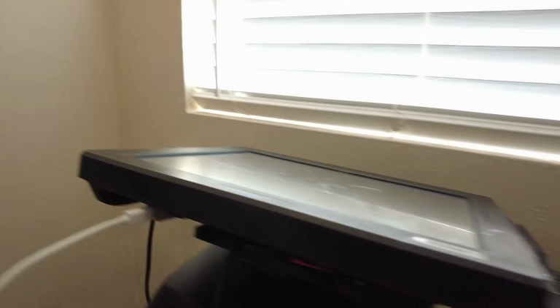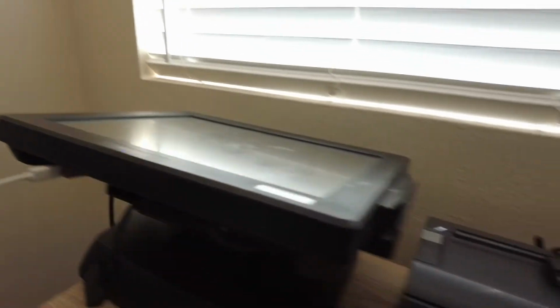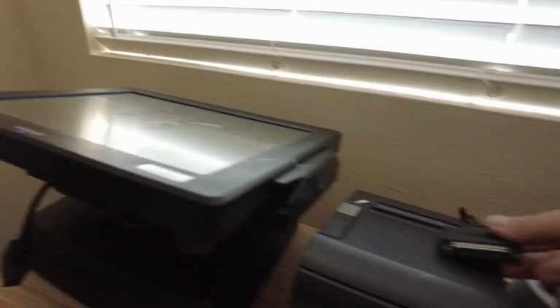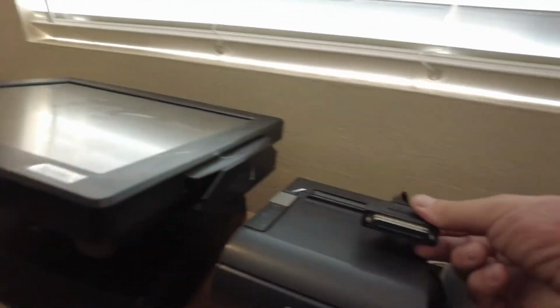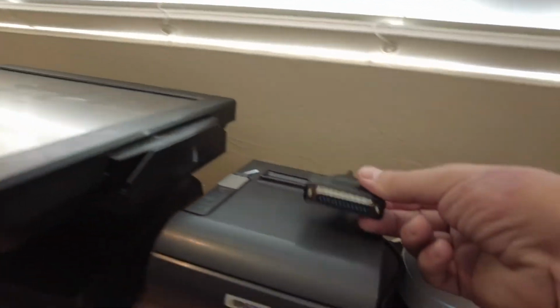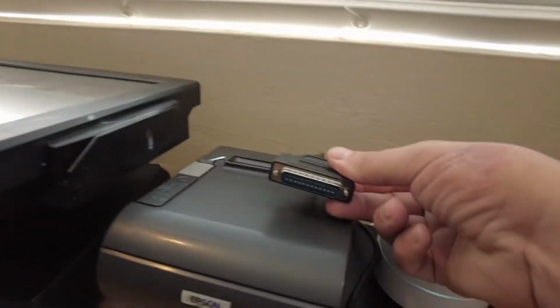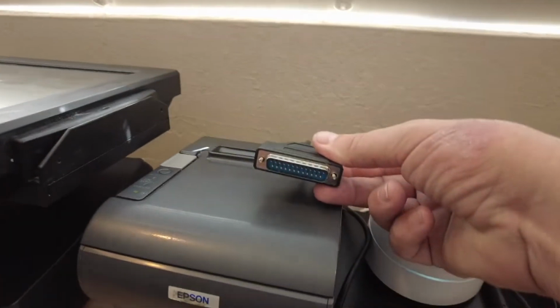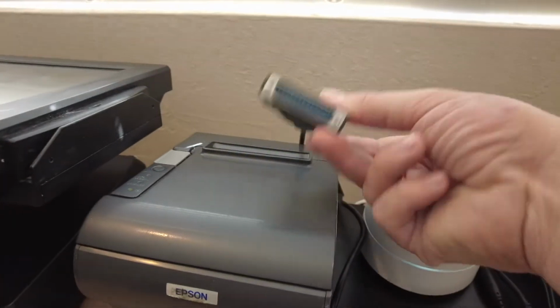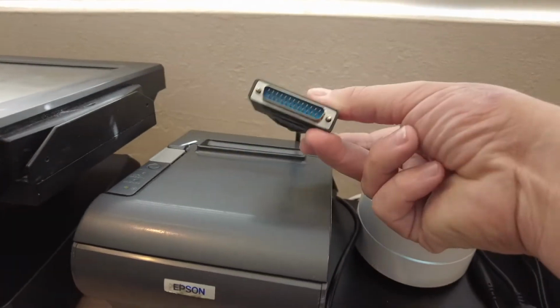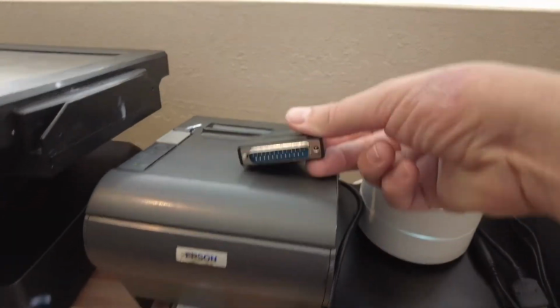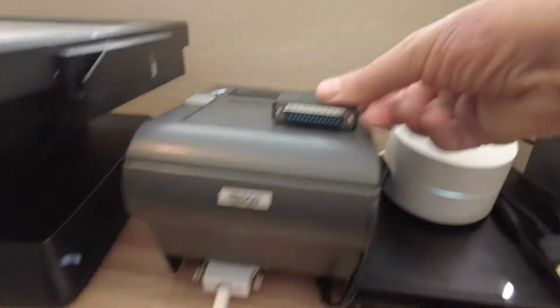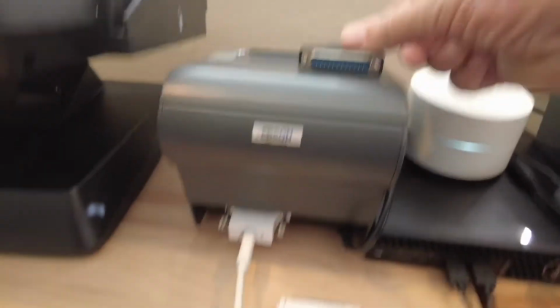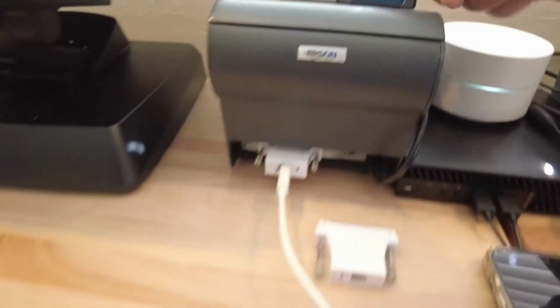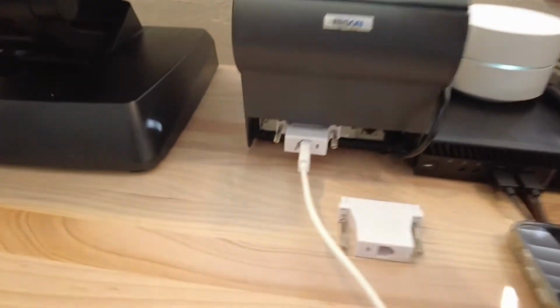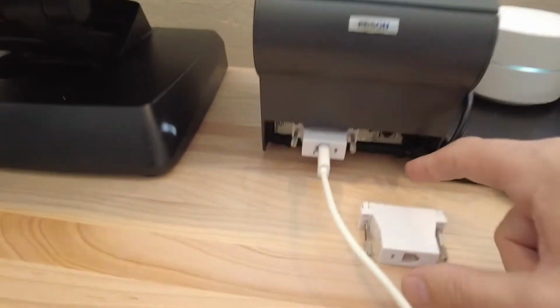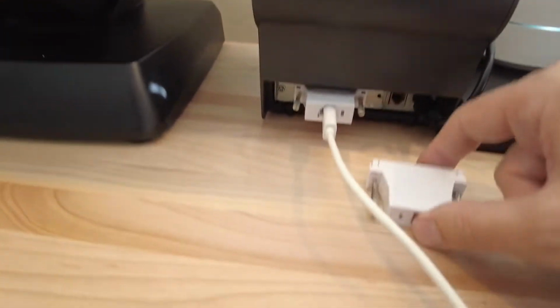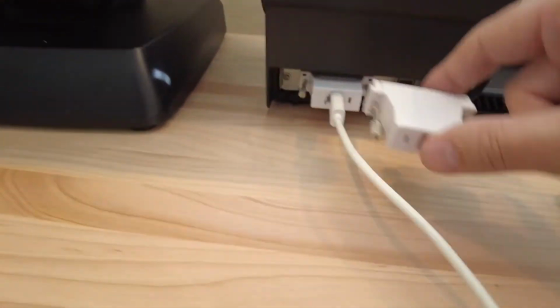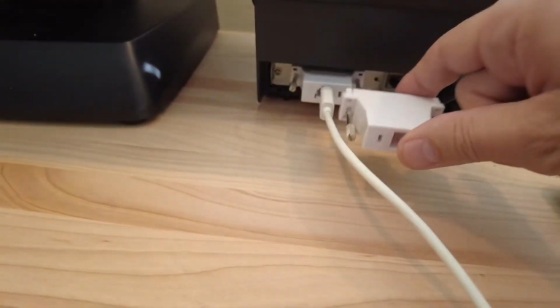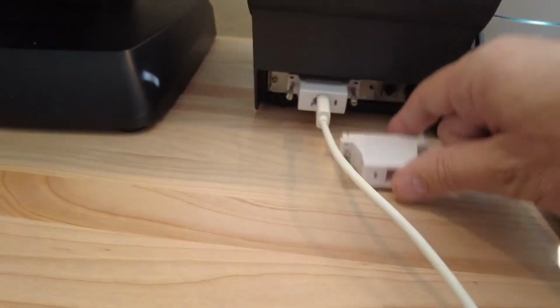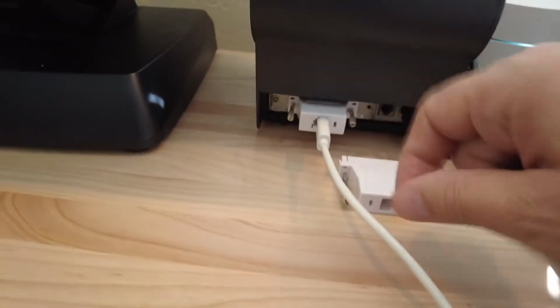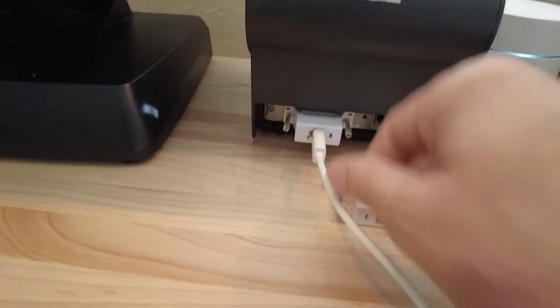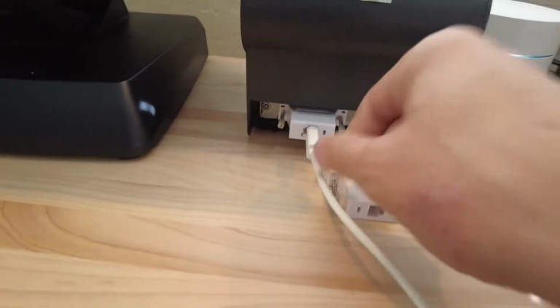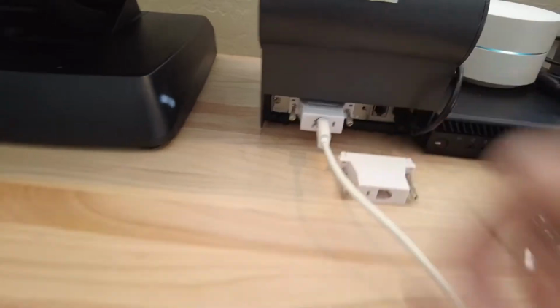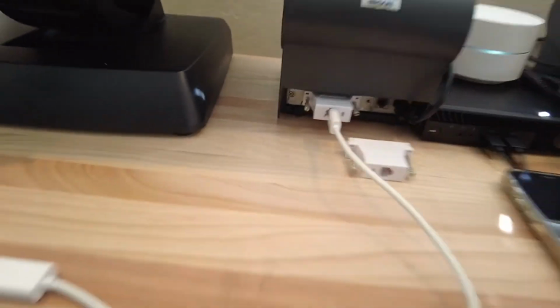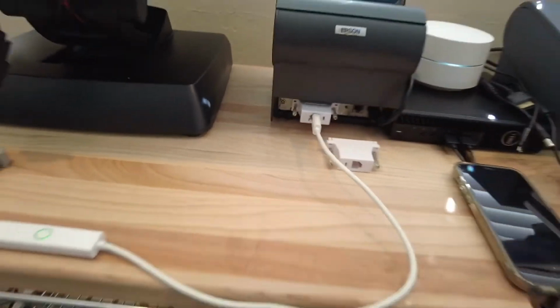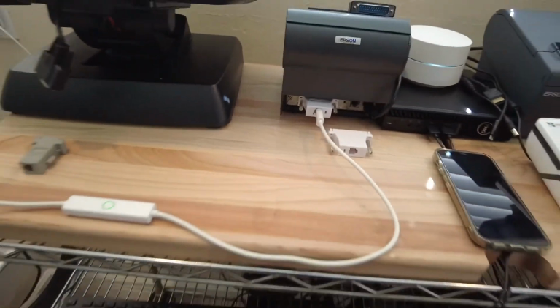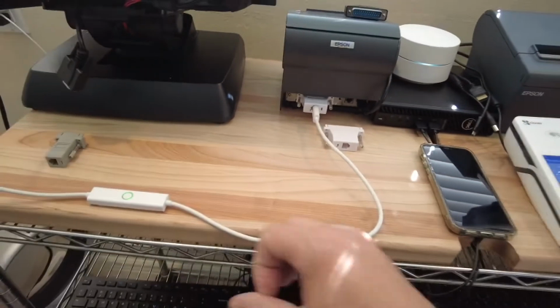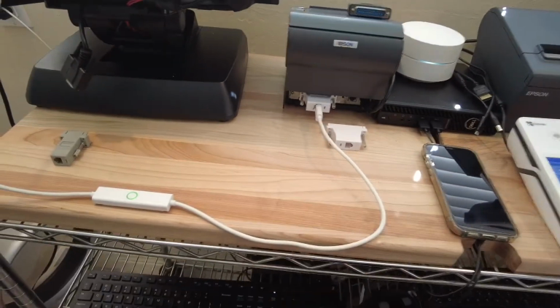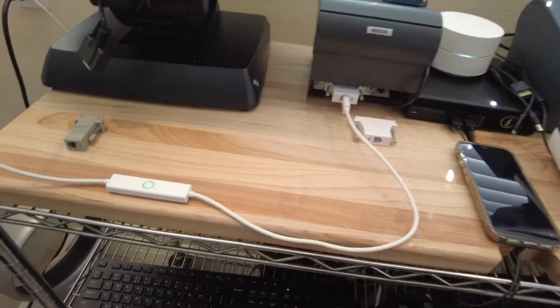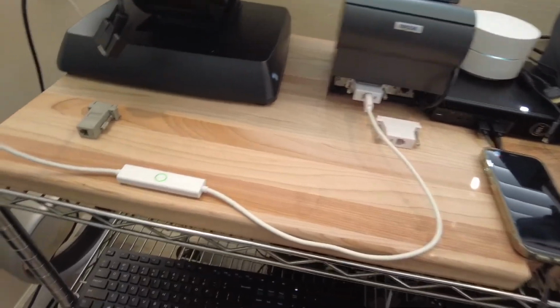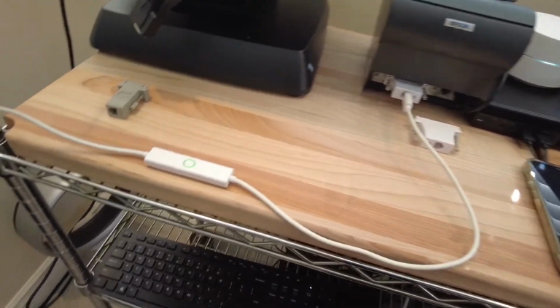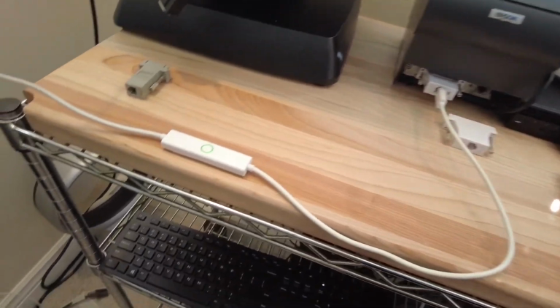We've done the same thing with the back of the printer — we removed that, added our adapter, added our cord. Let me show you how you install it.